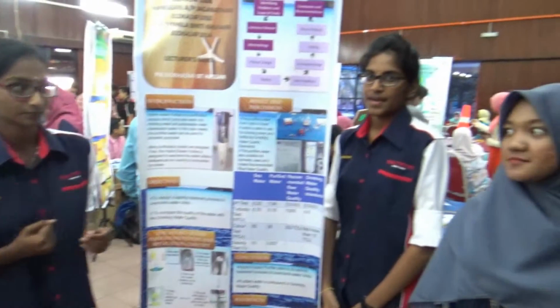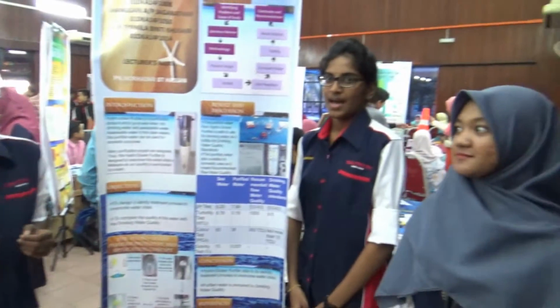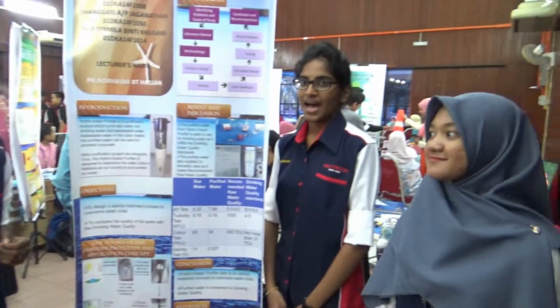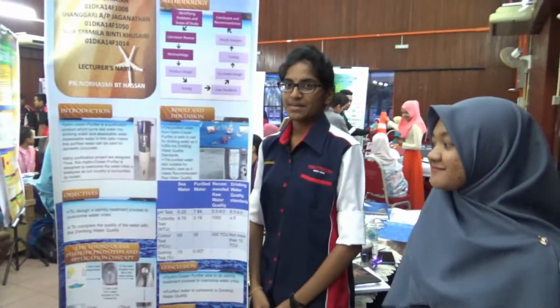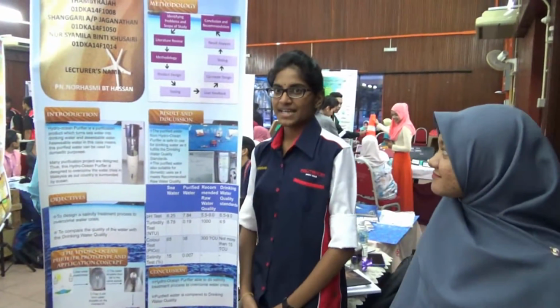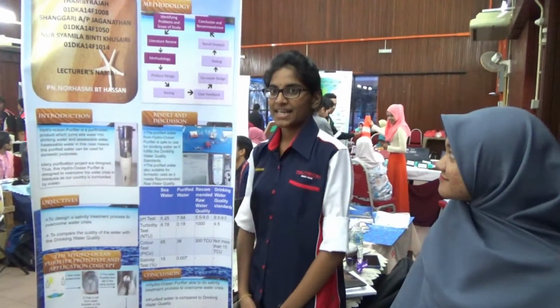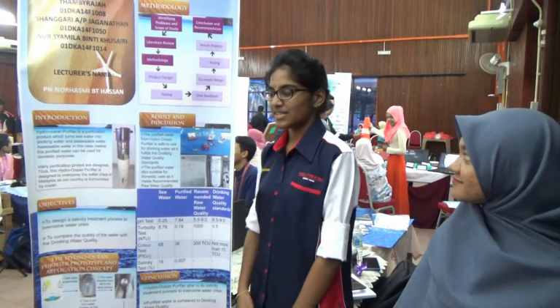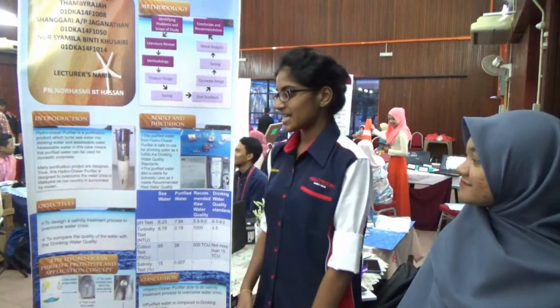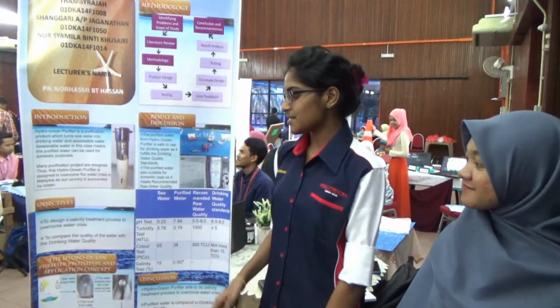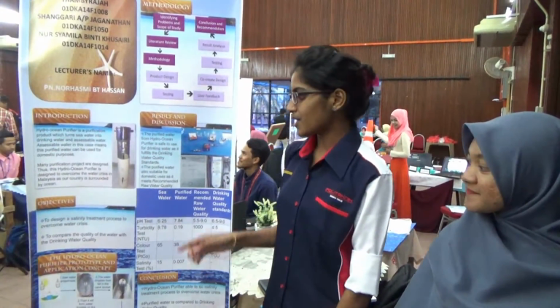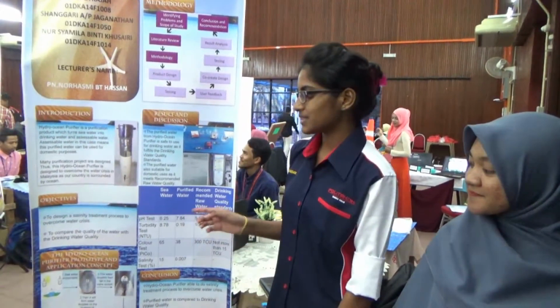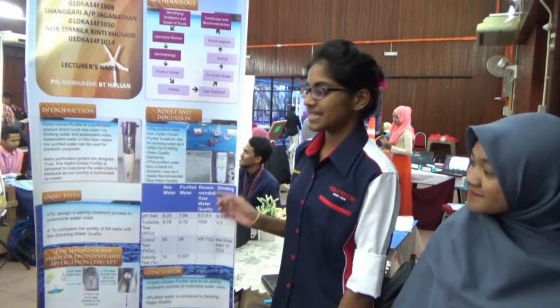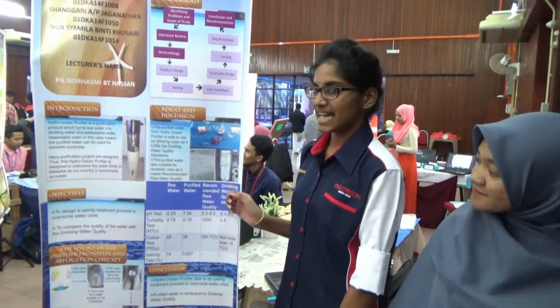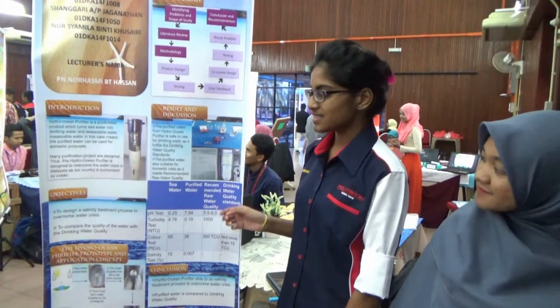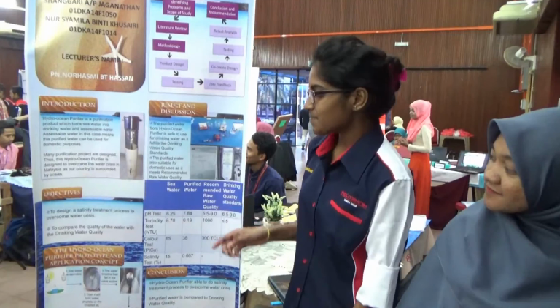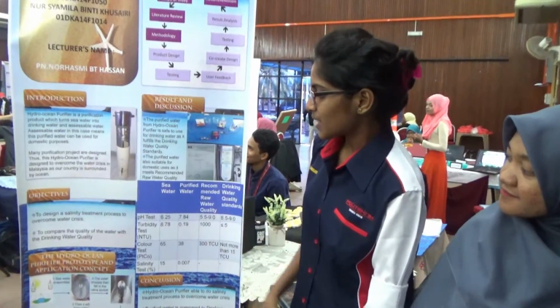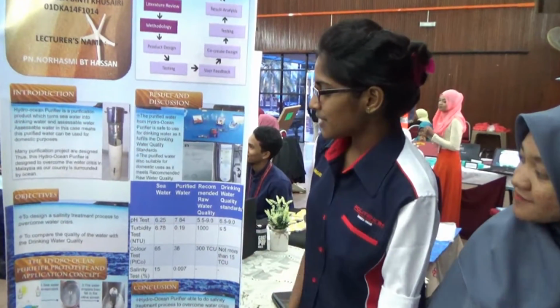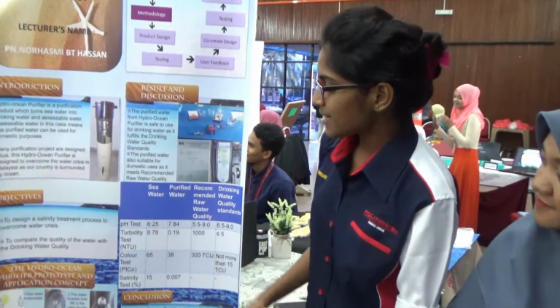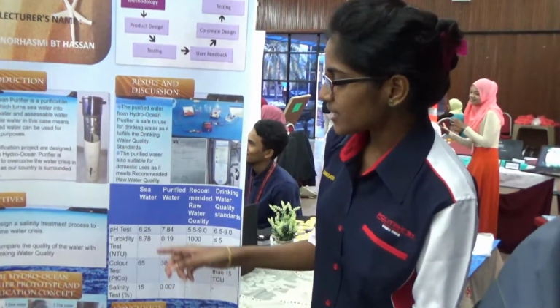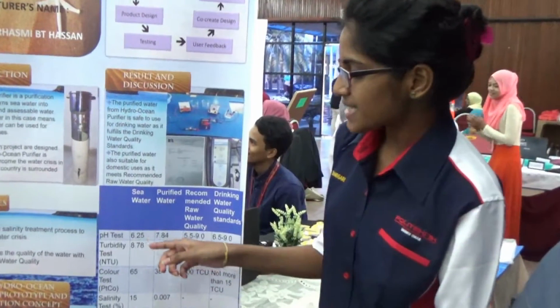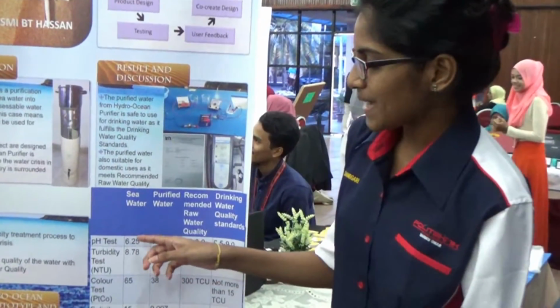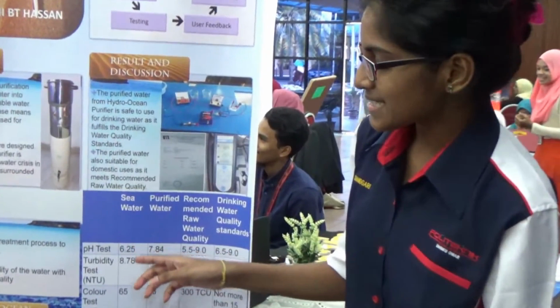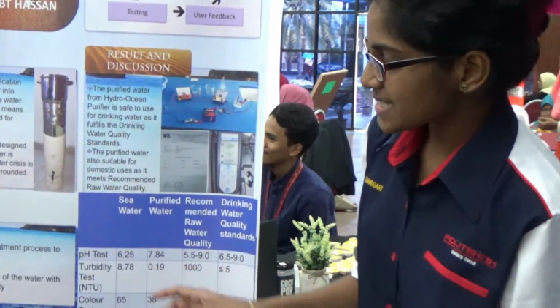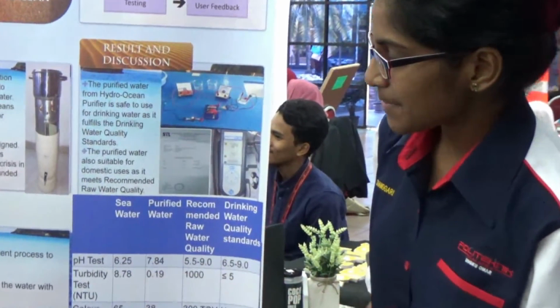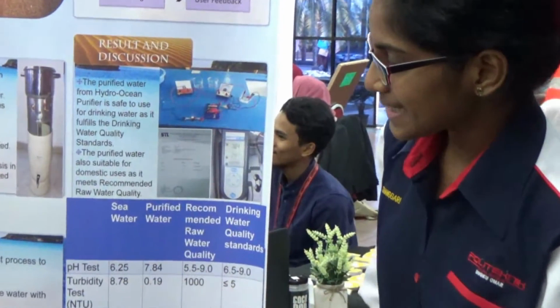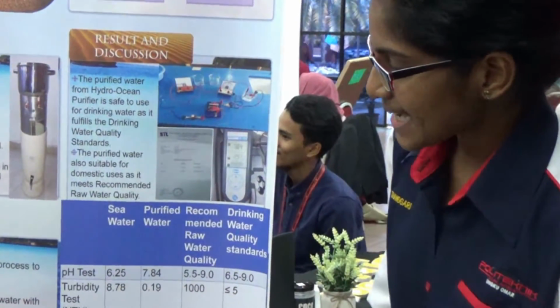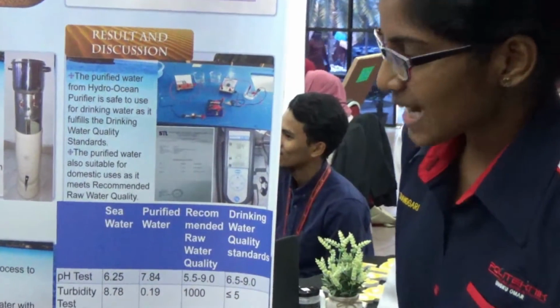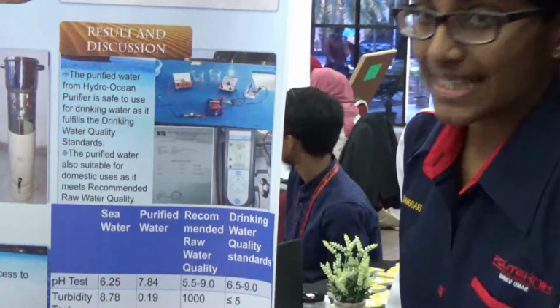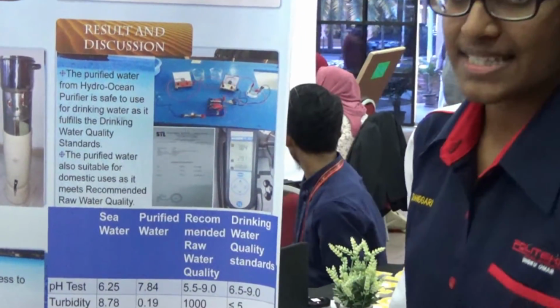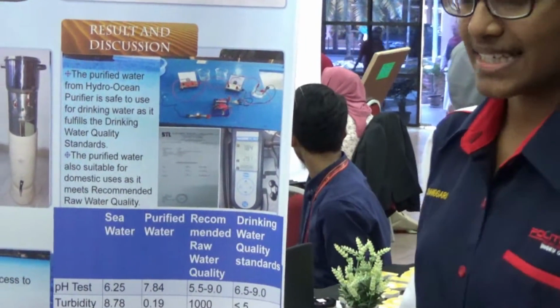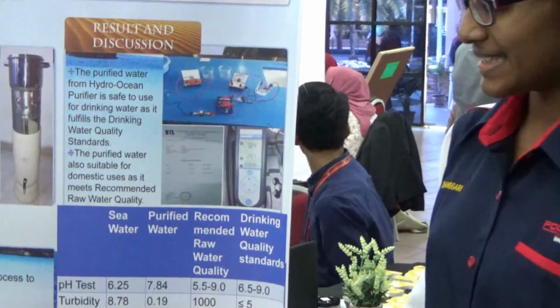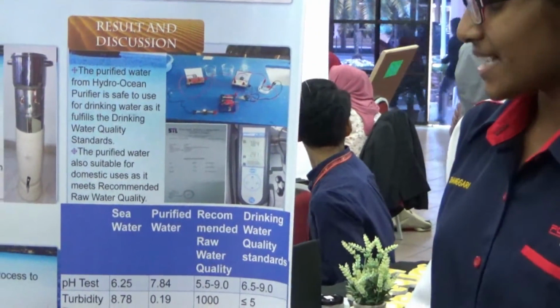Hi, I'm Shandy. I will discuss about our results. We need four tests: pH test, turbidity test, color test, and salinity test.